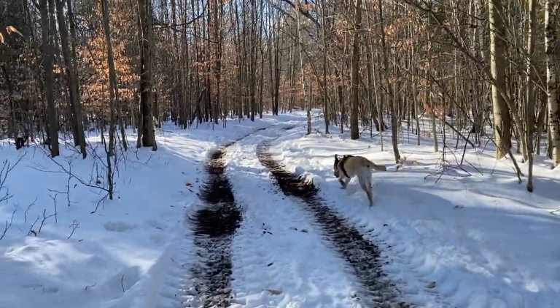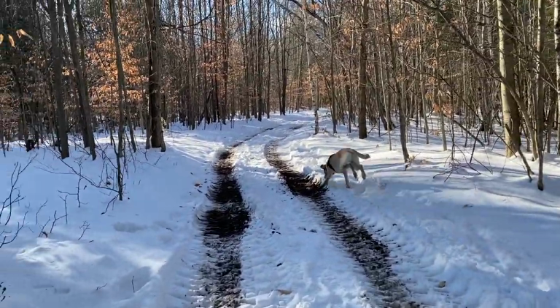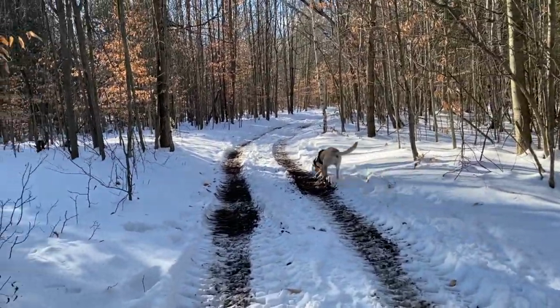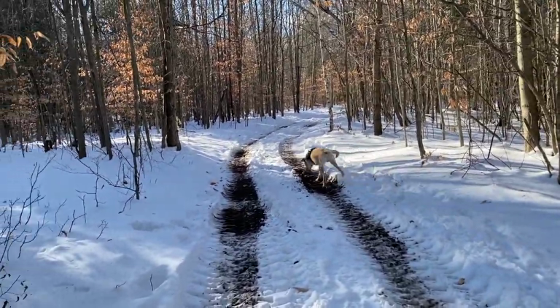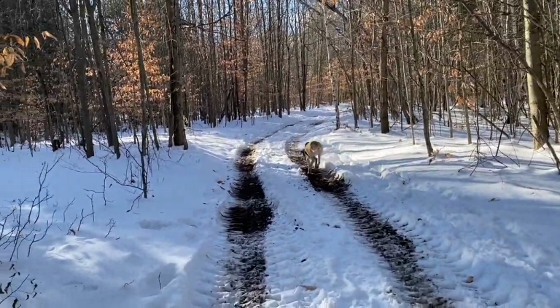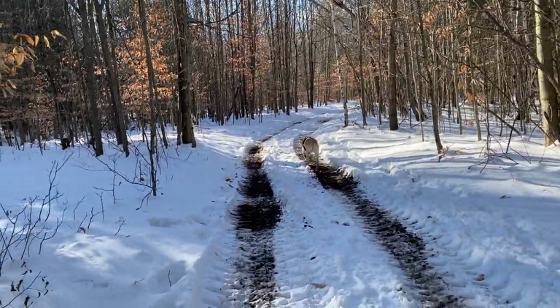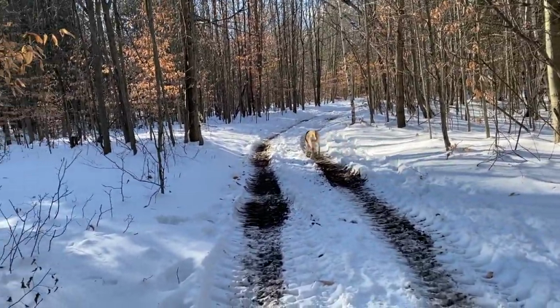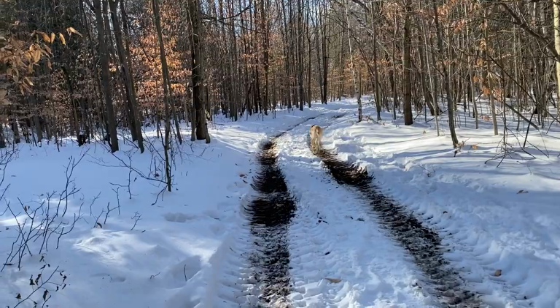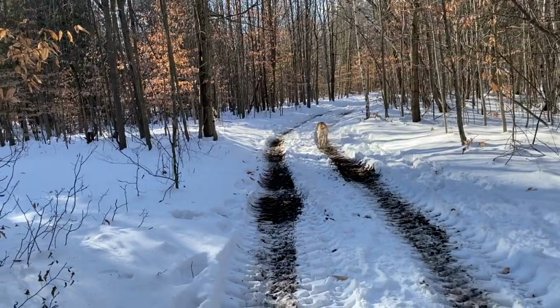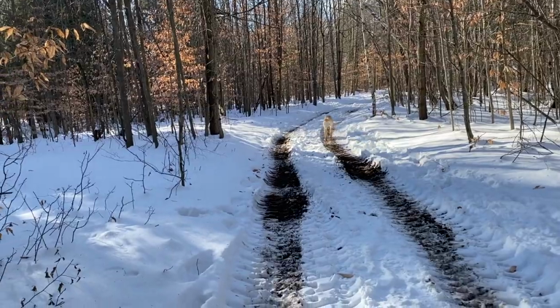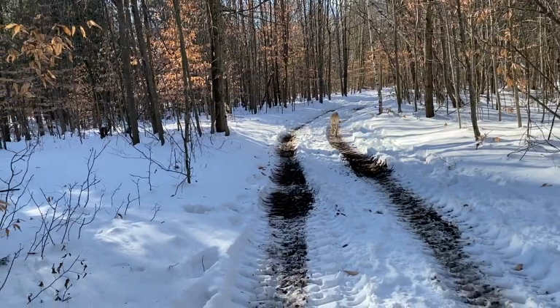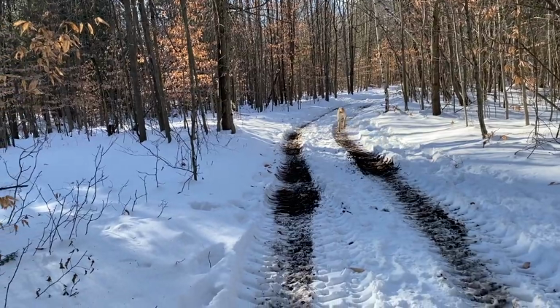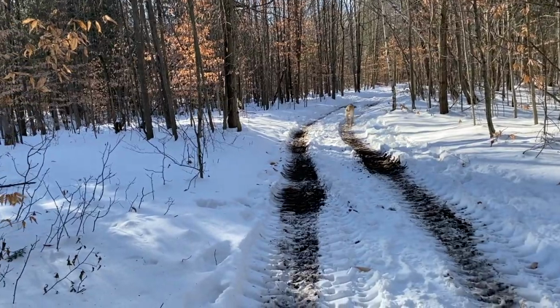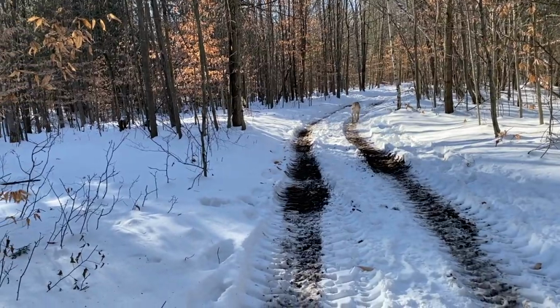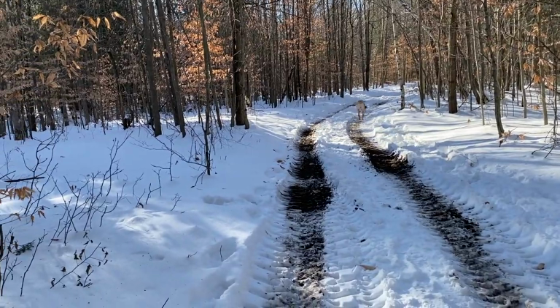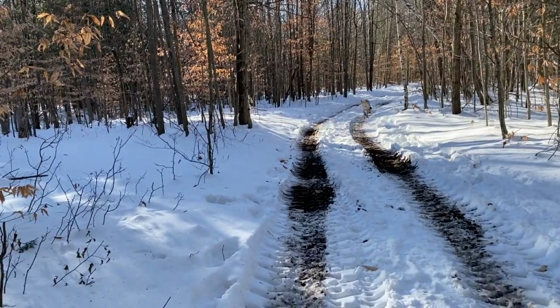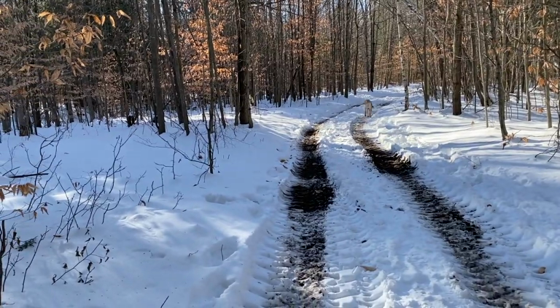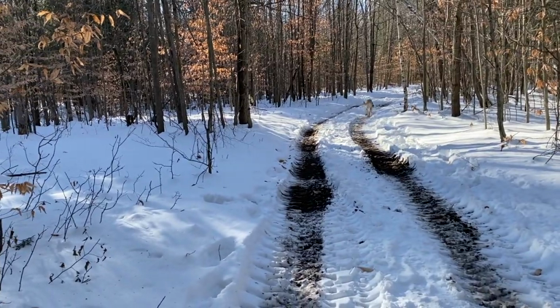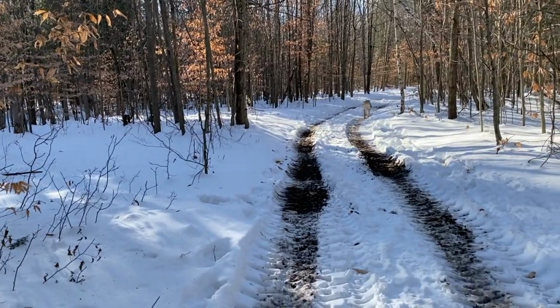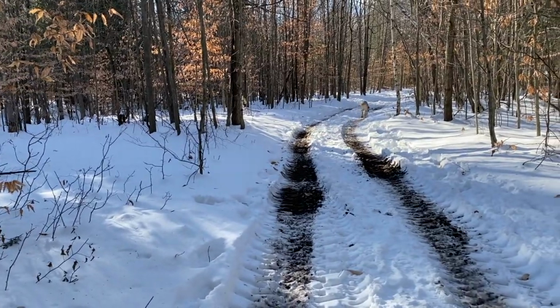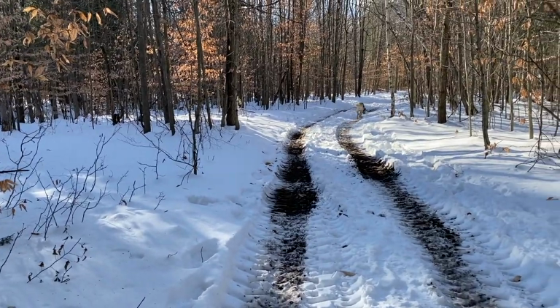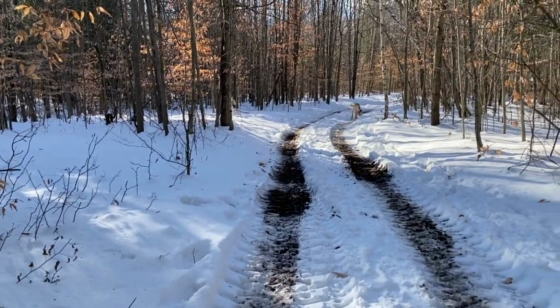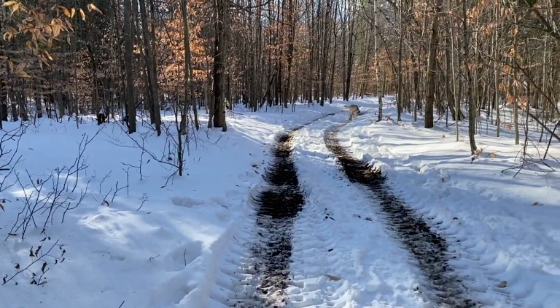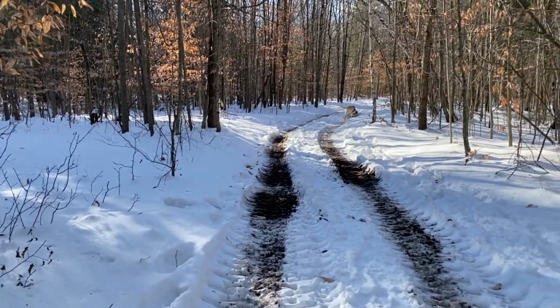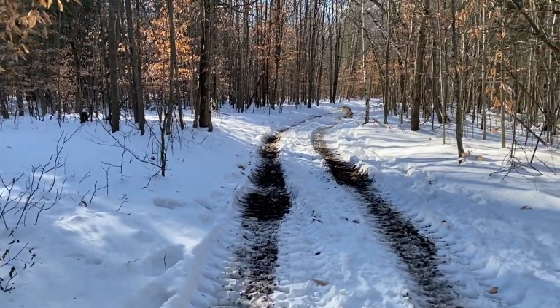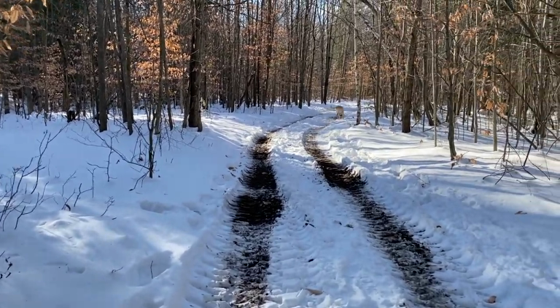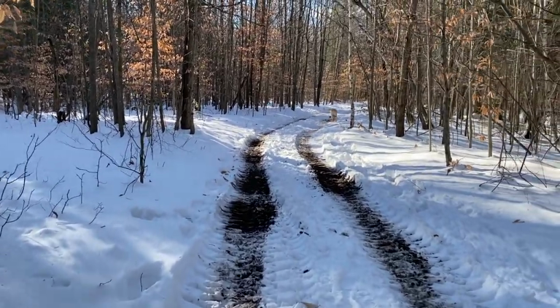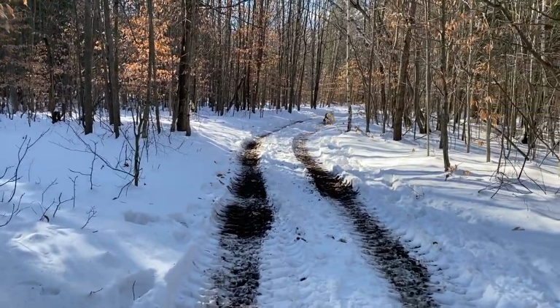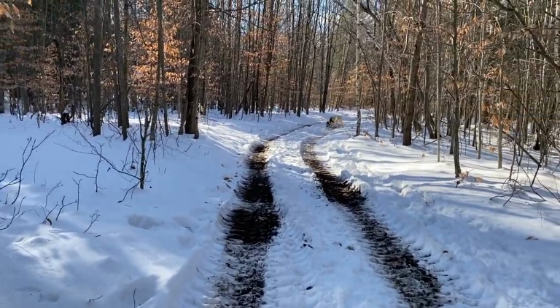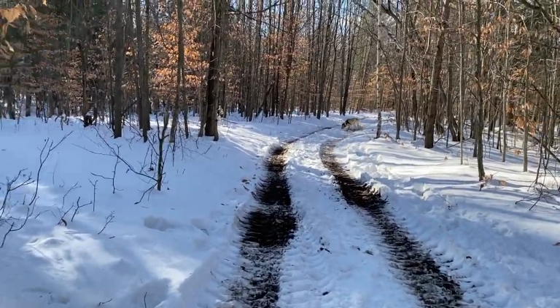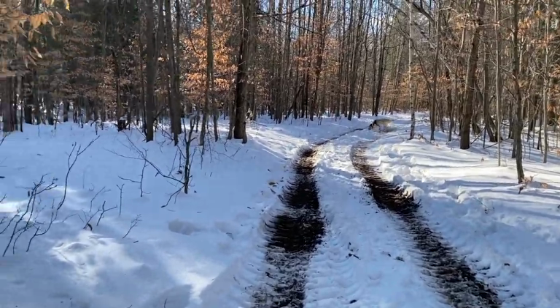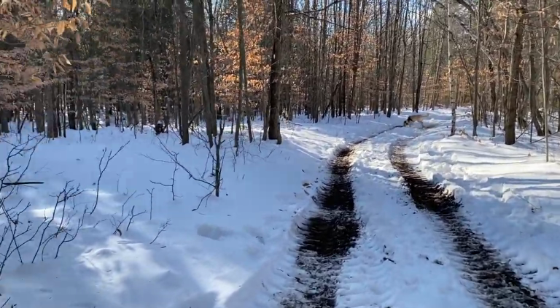This is what he does — he runs and gets his energy out because he's only just over a year old.